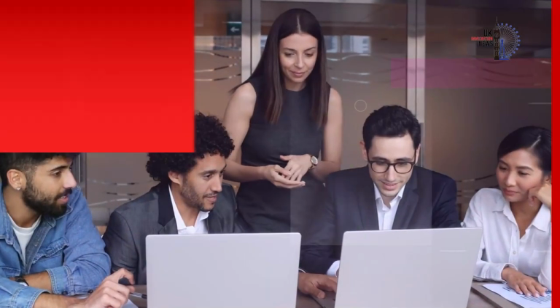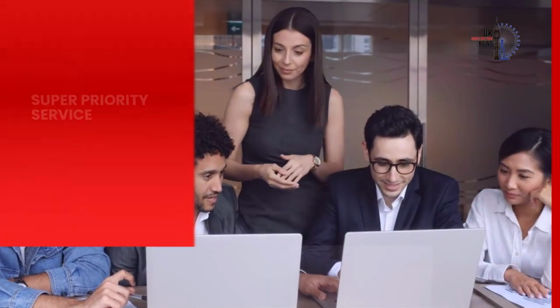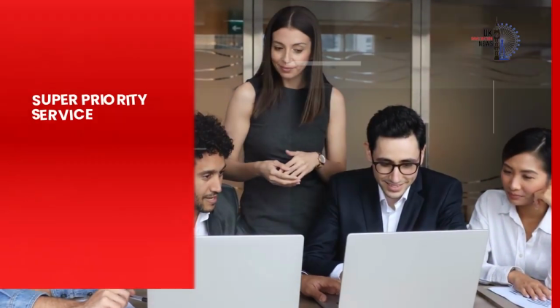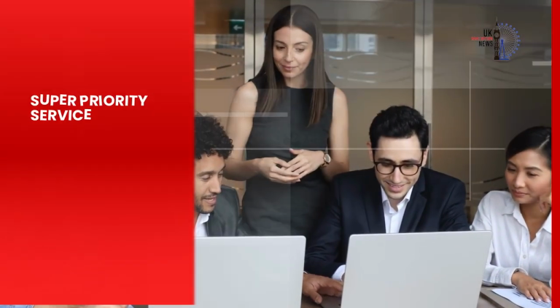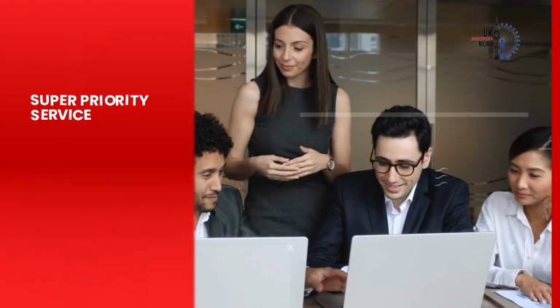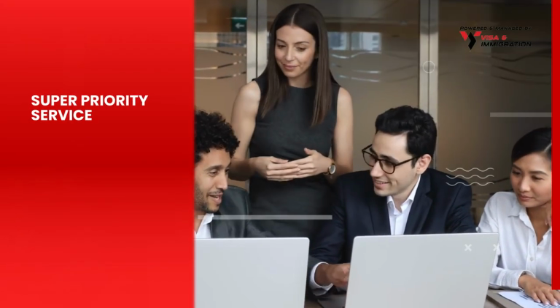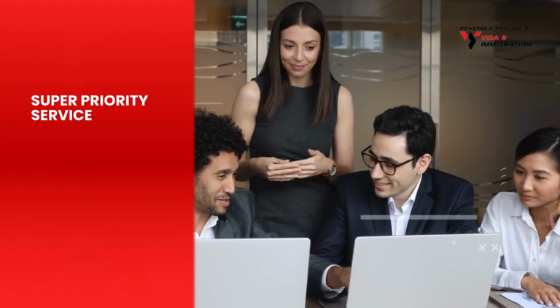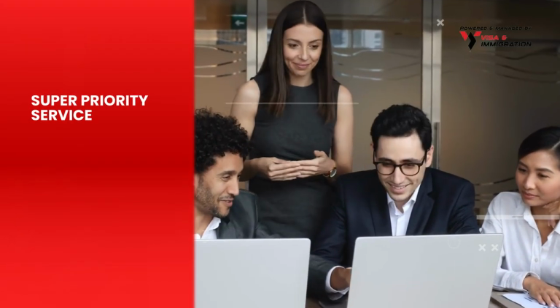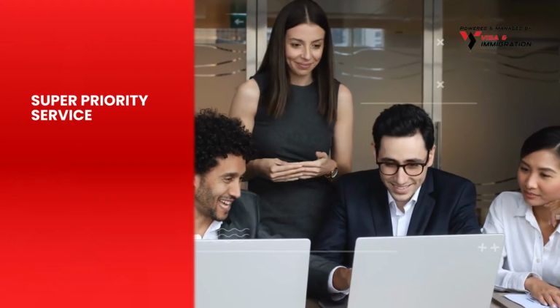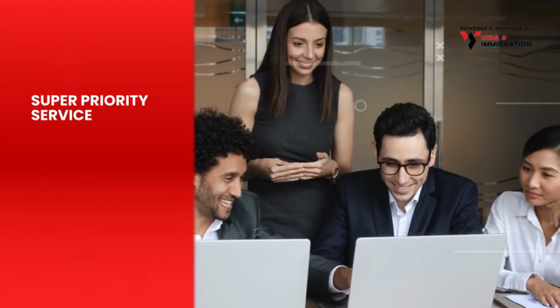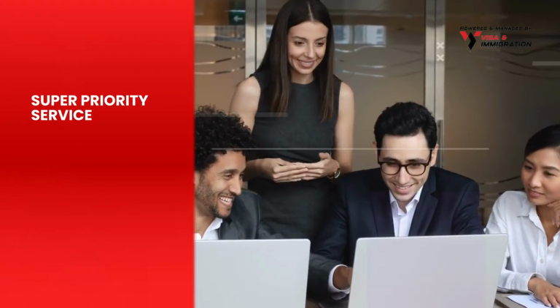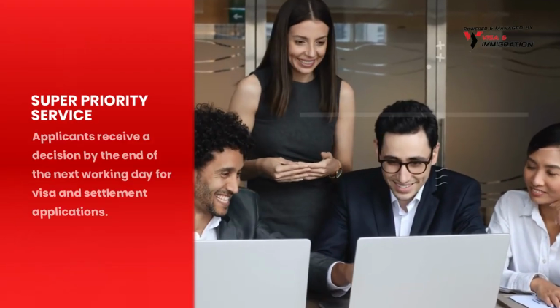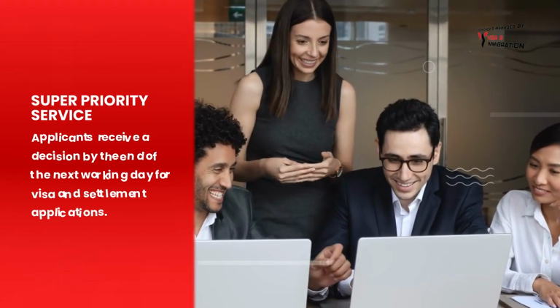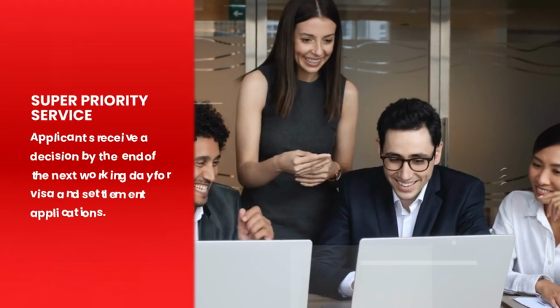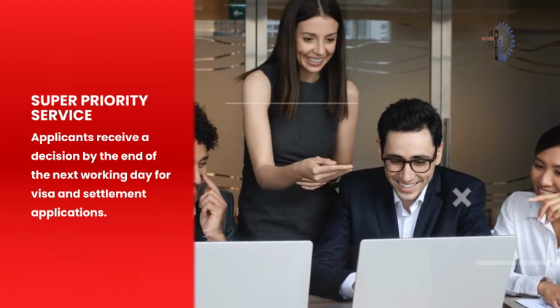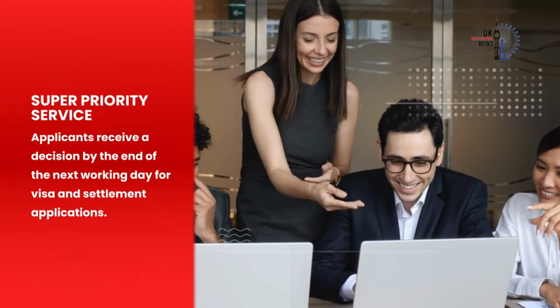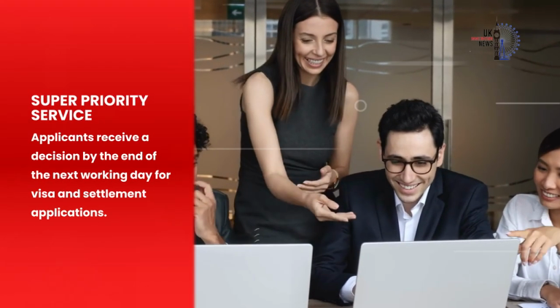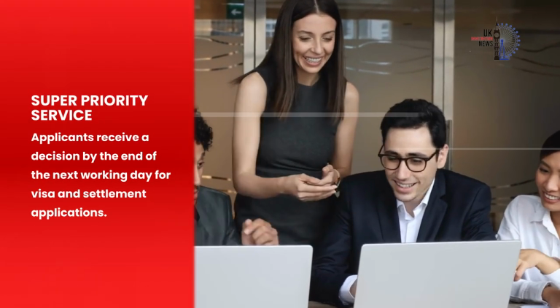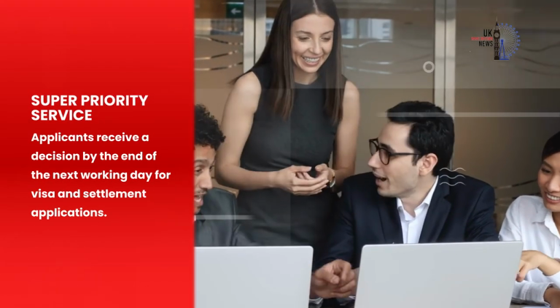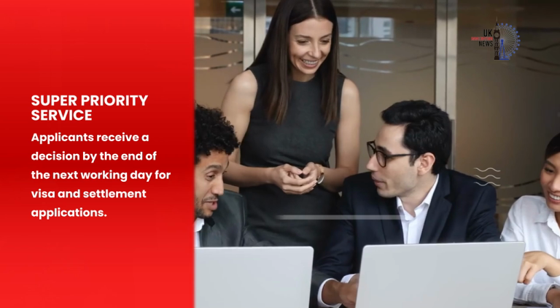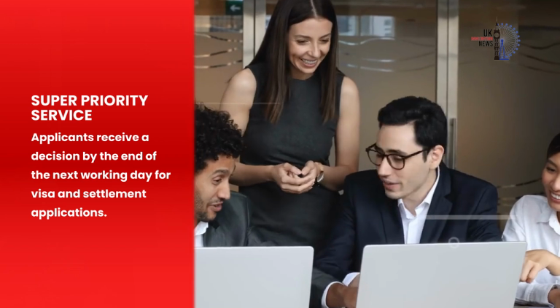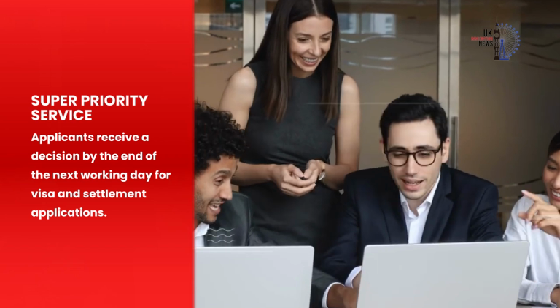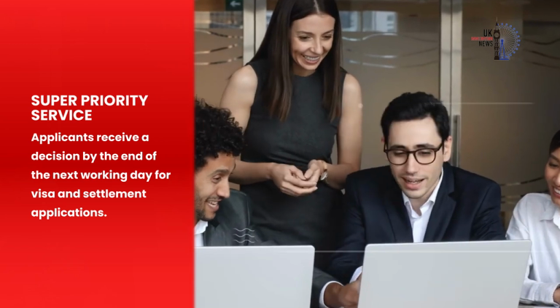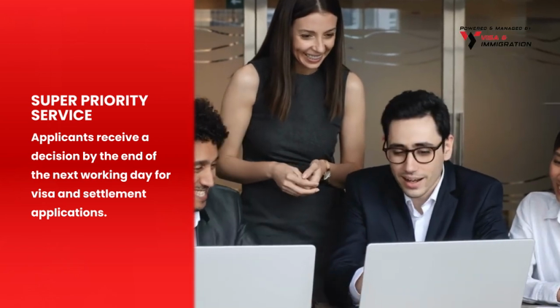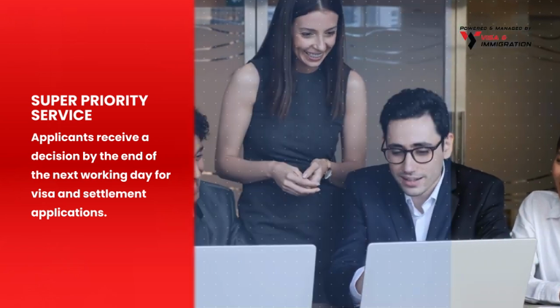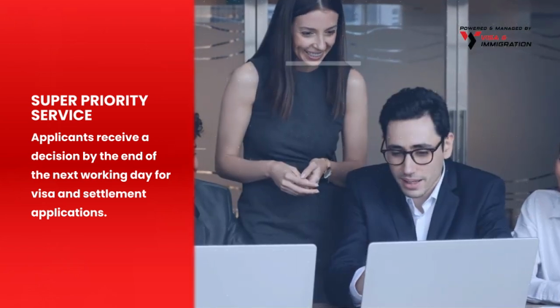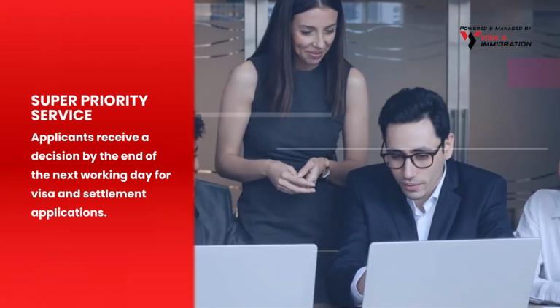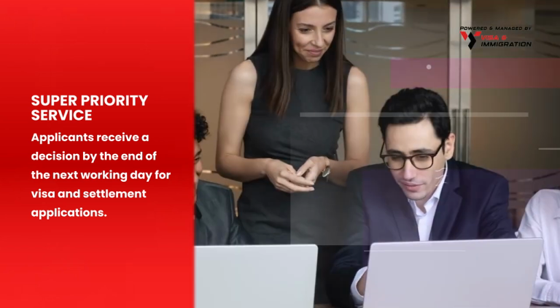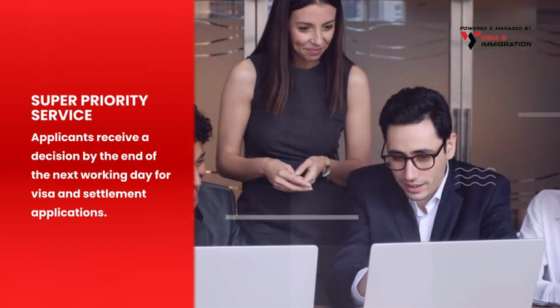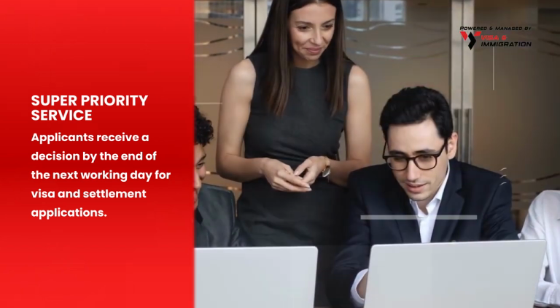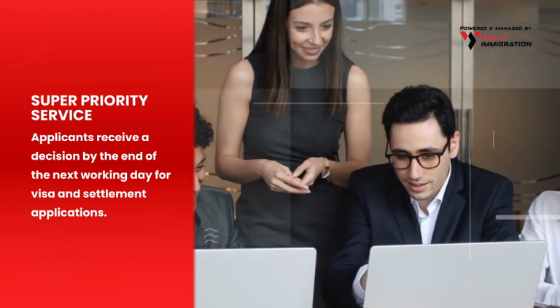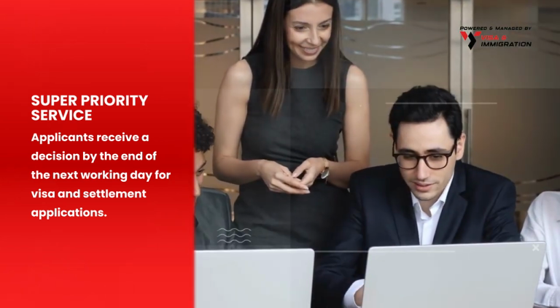With super priority service, applicants receive a decision by the end of the next working day for visa and settlement applications.